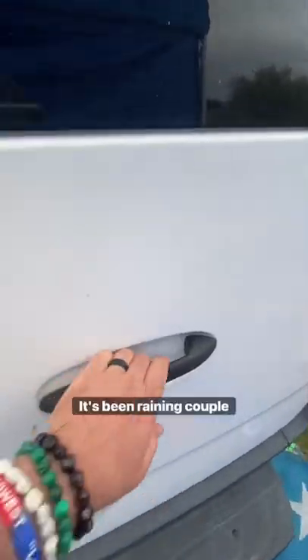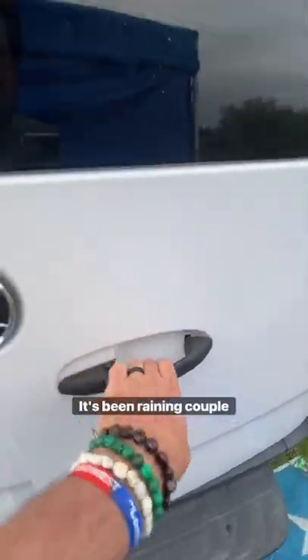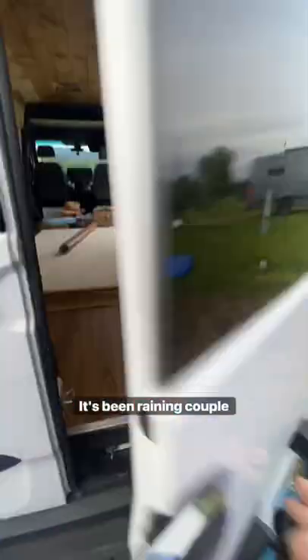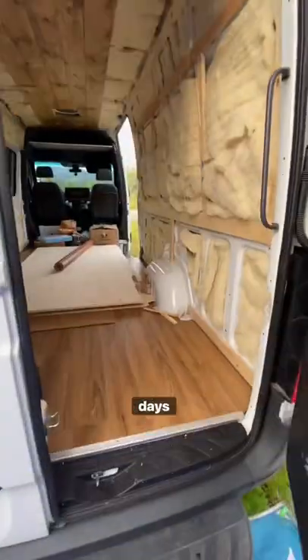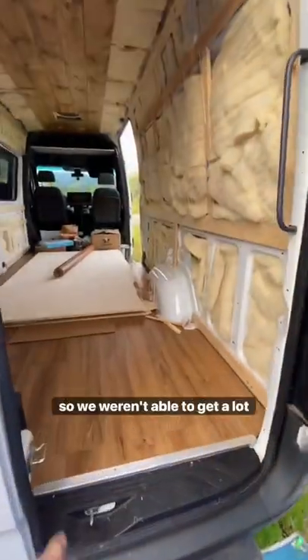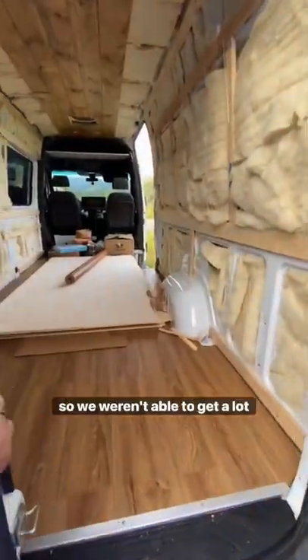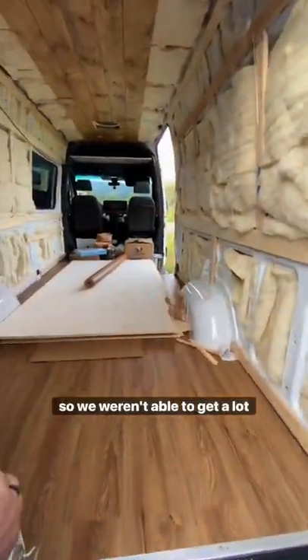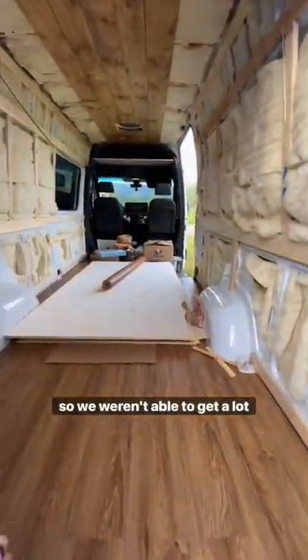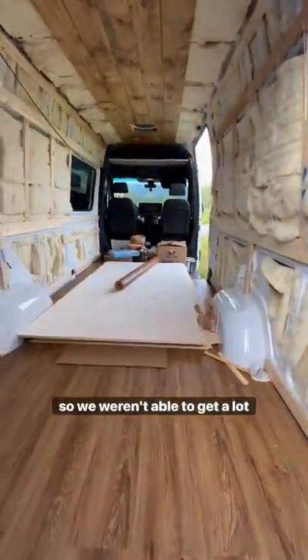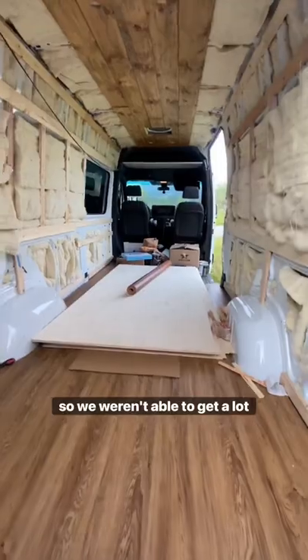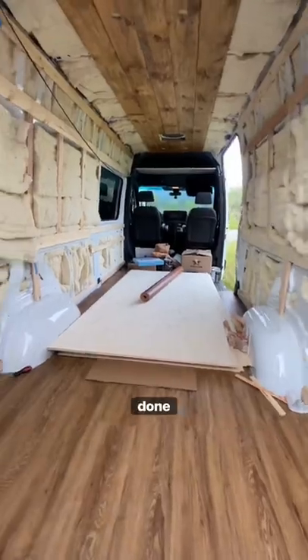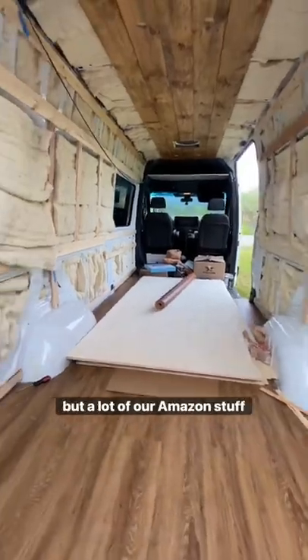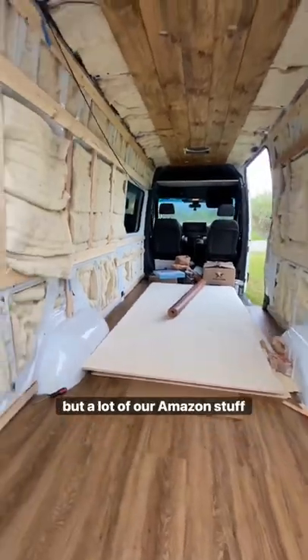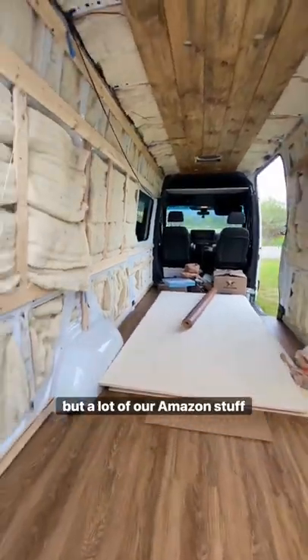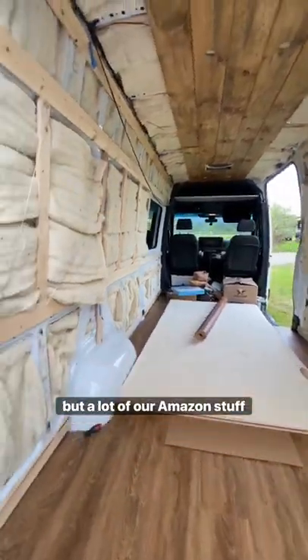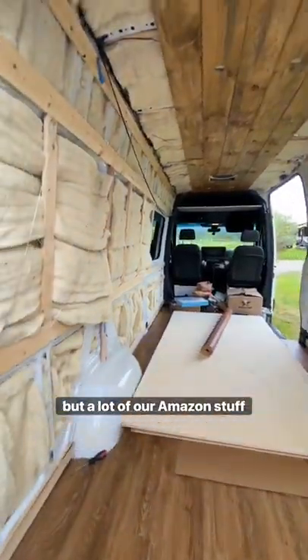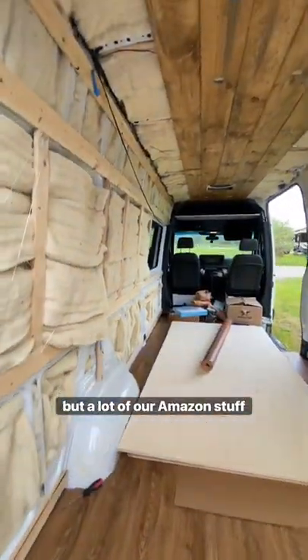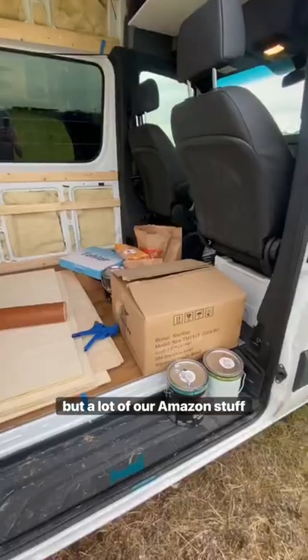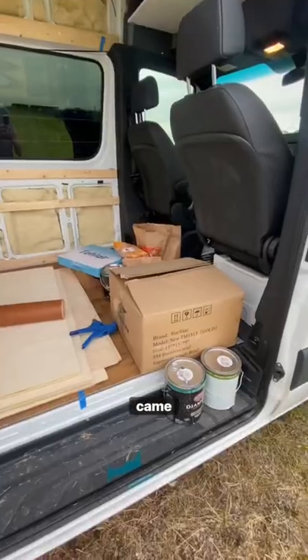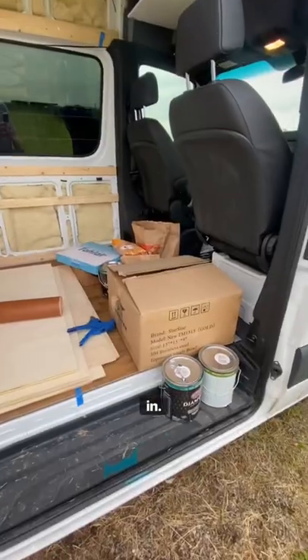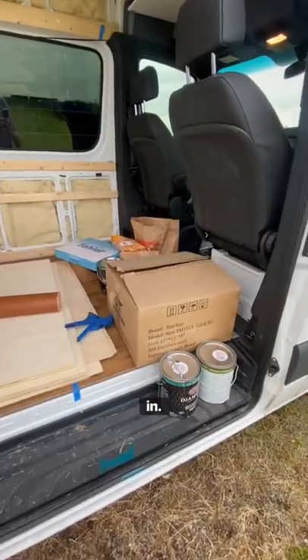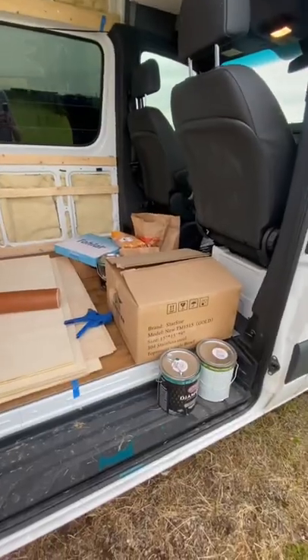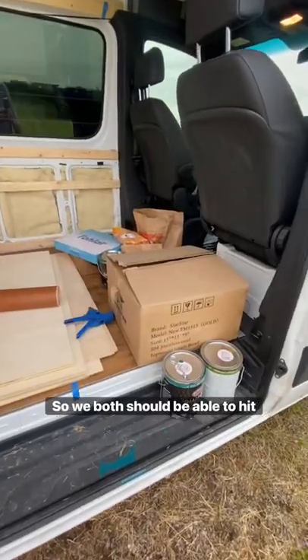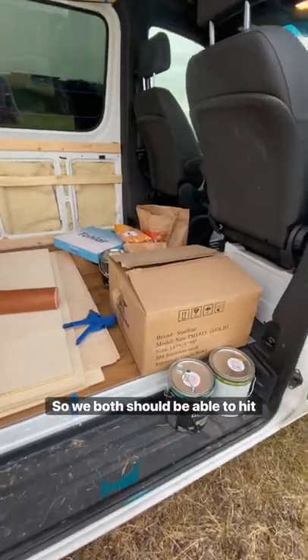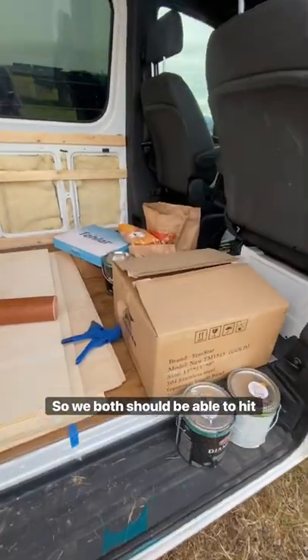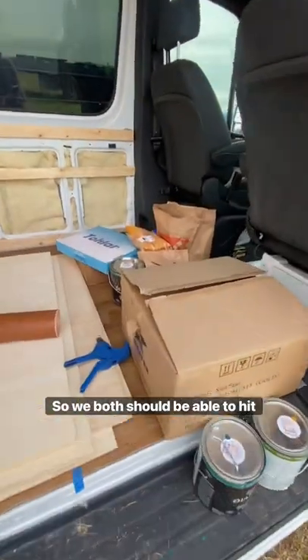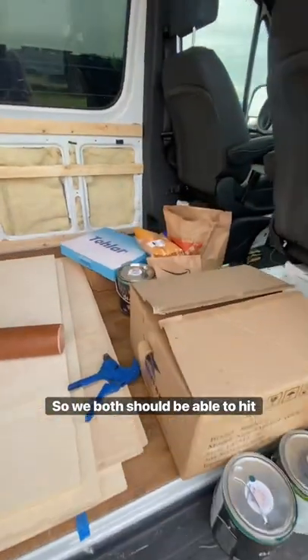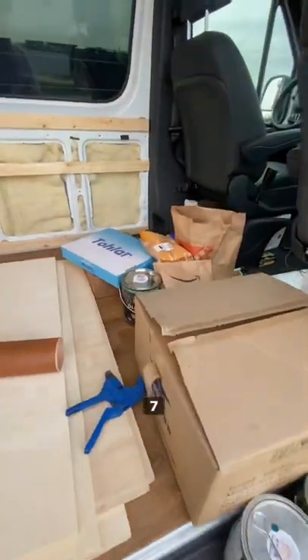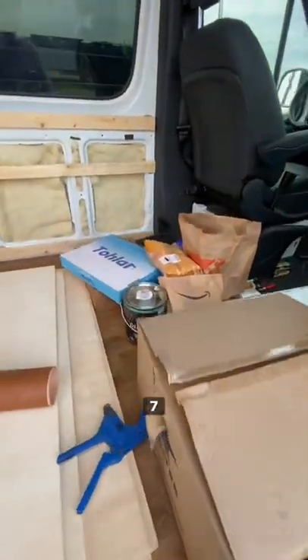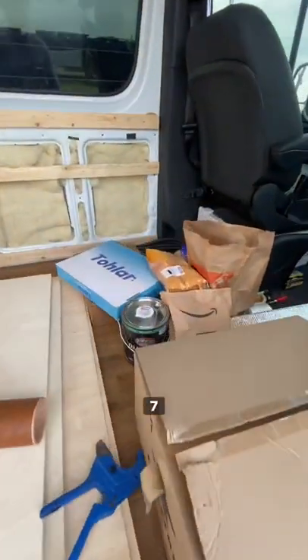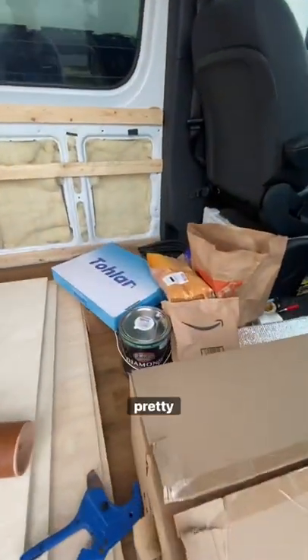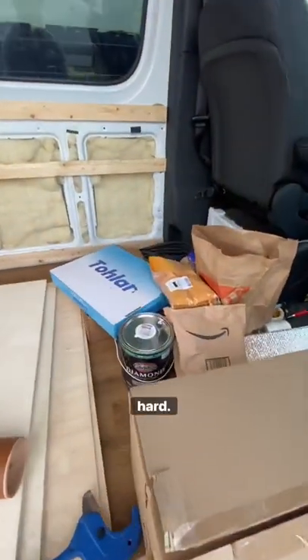It's been raining a couple of days so we weren't able to get a lot done, but a lot of our Amazon stuff came in, so we should be able to hit day seven pretty hard.